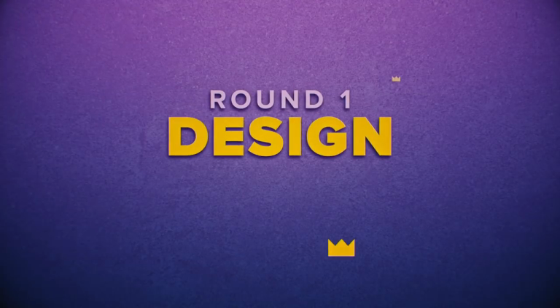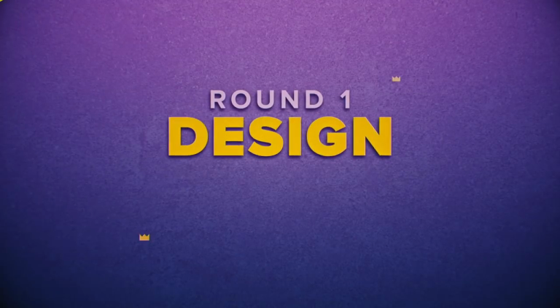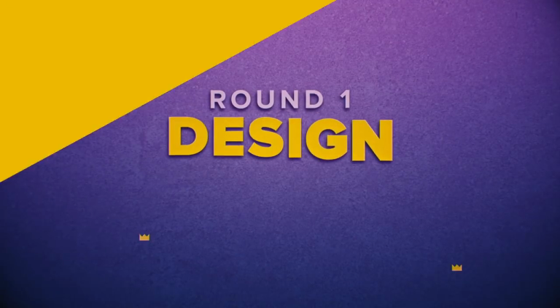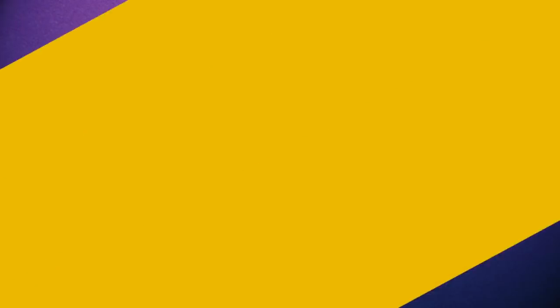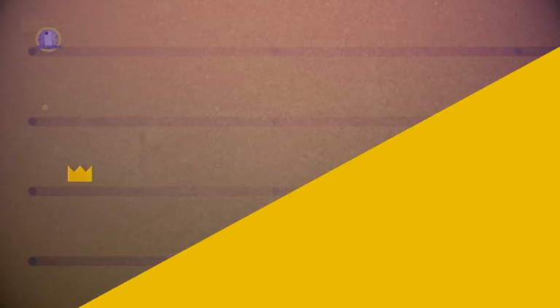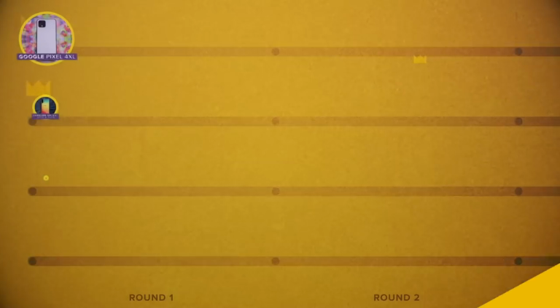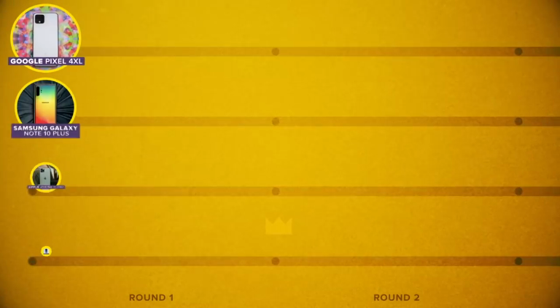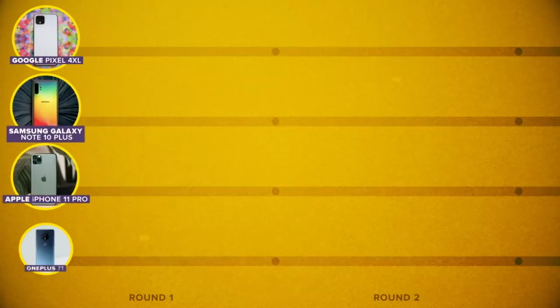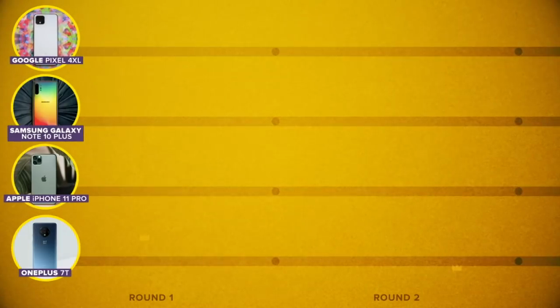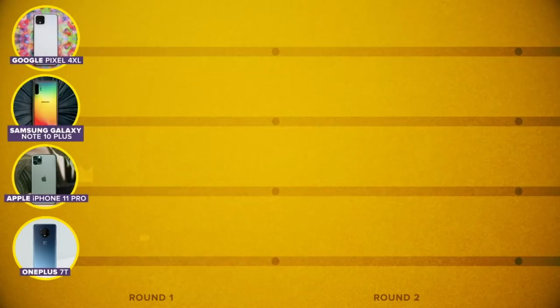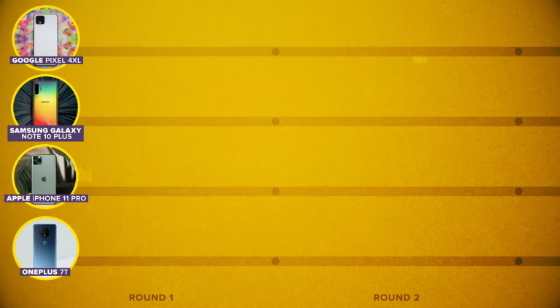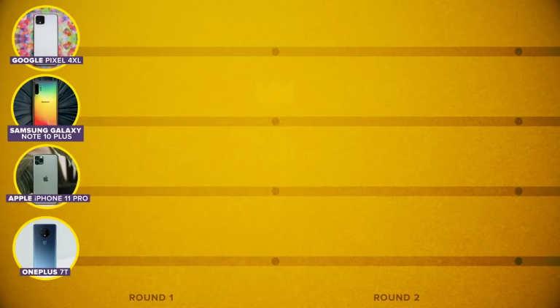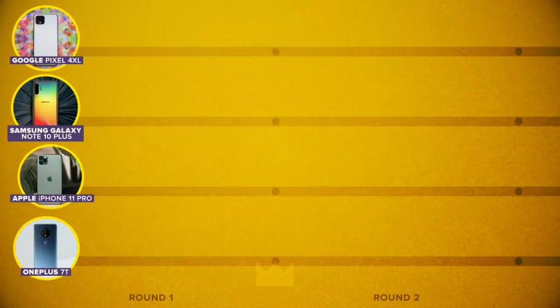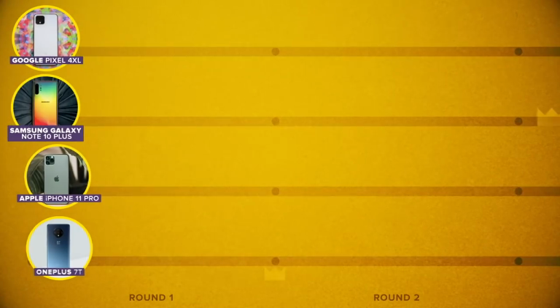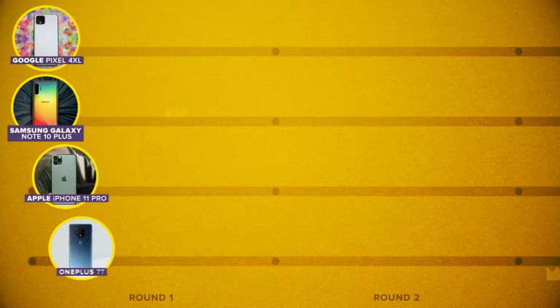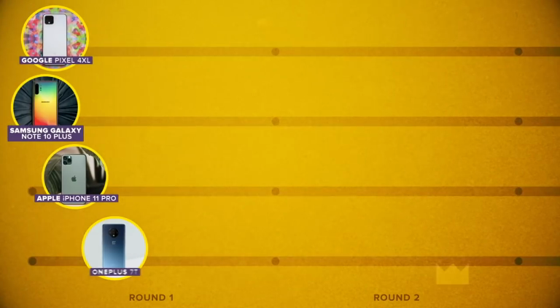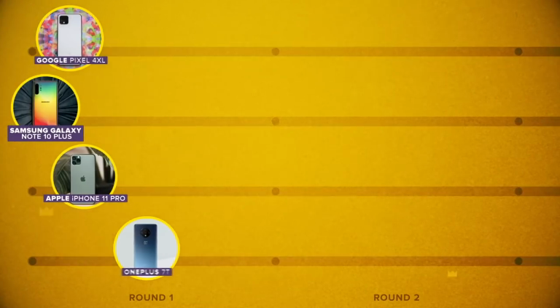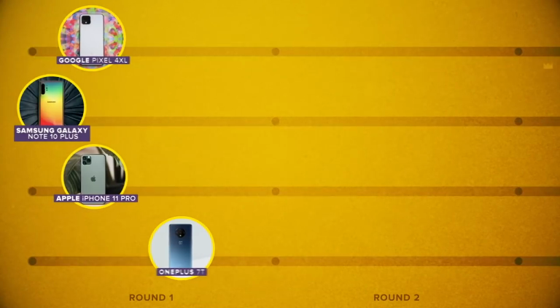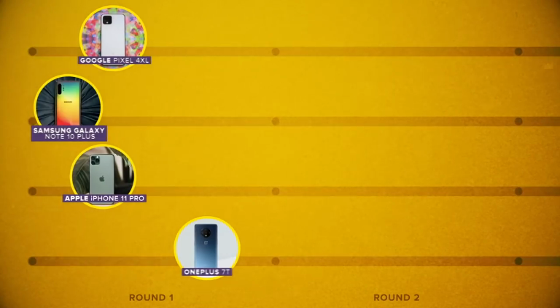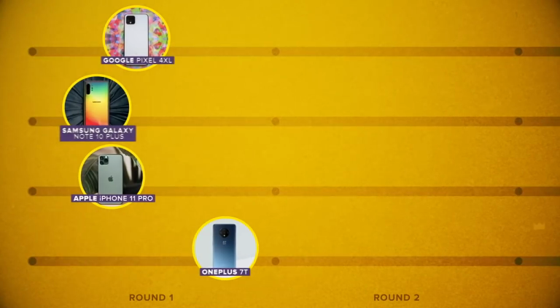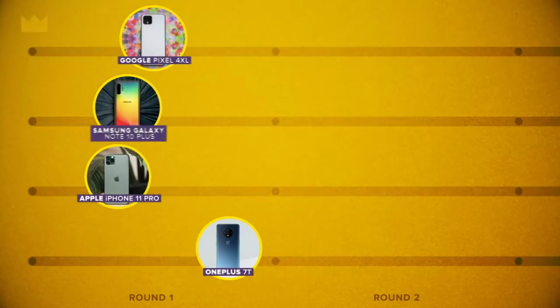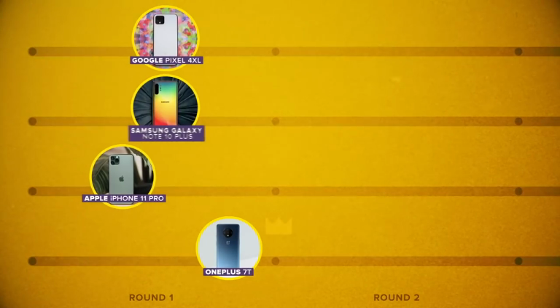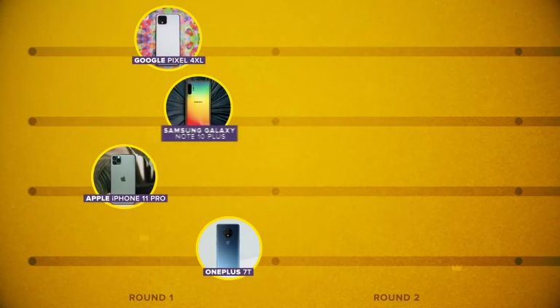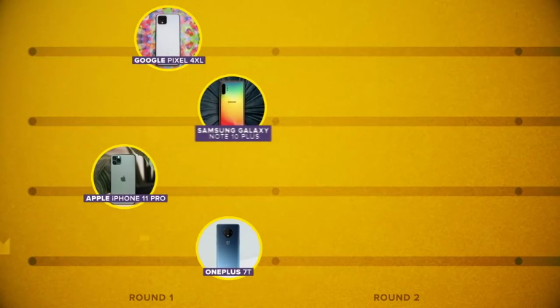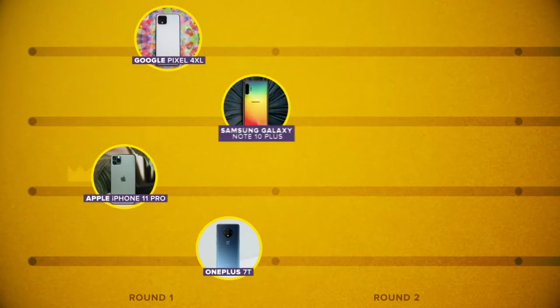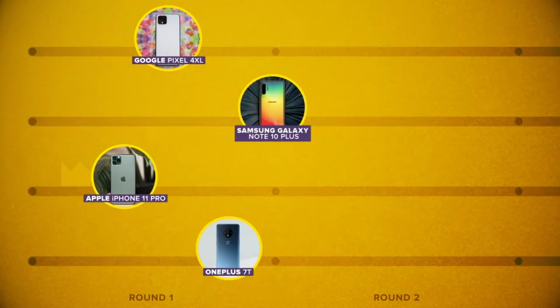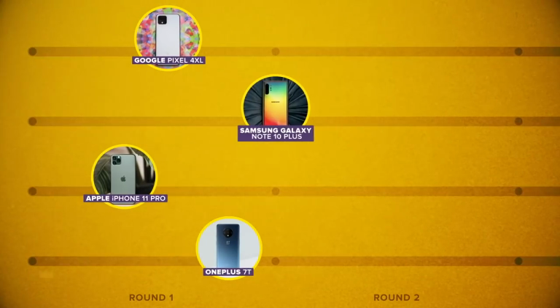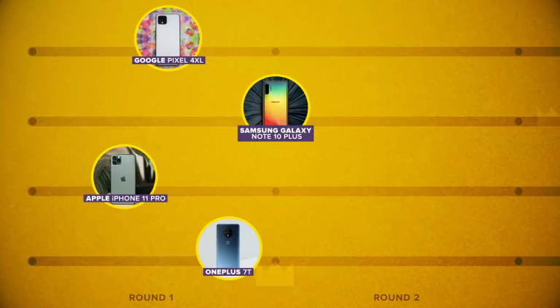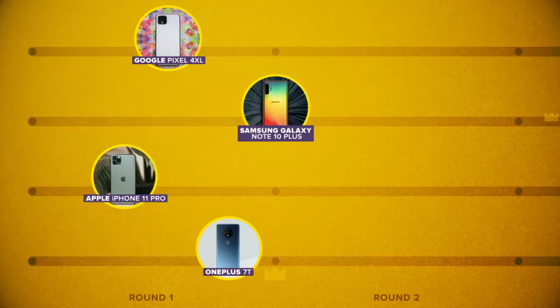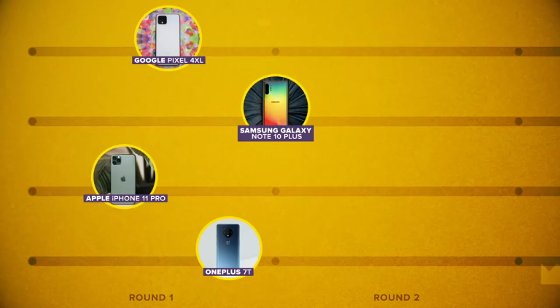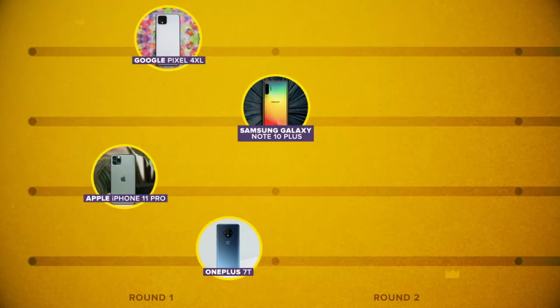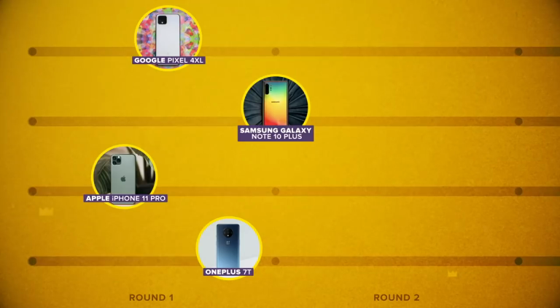The winner of this round is the Galaxy Note 10 Plus, with the OnePlus 7T right behind.